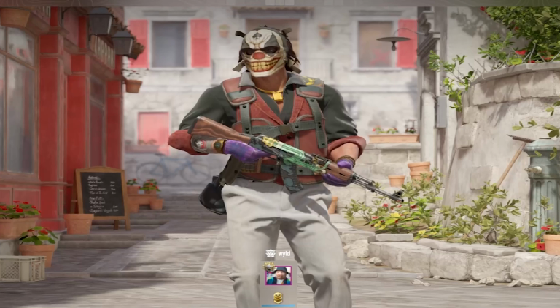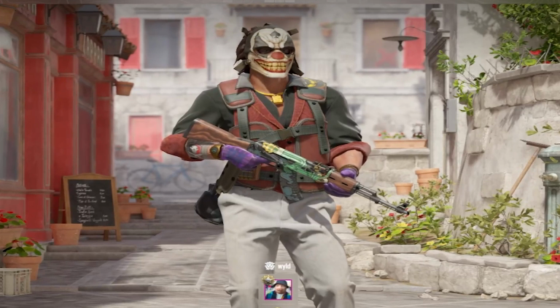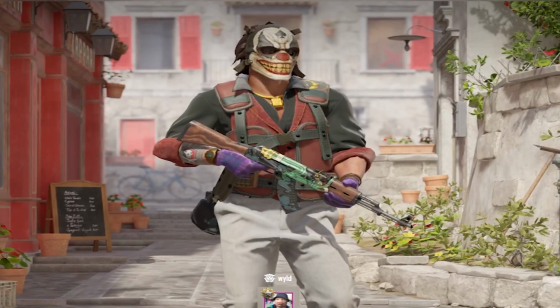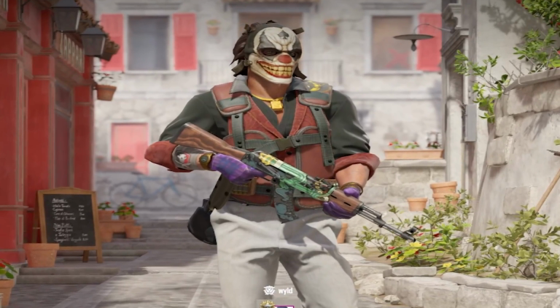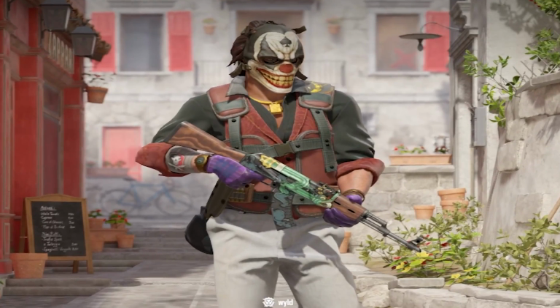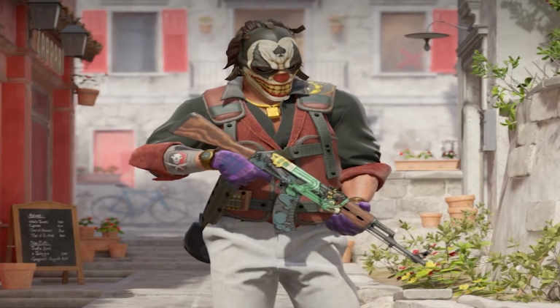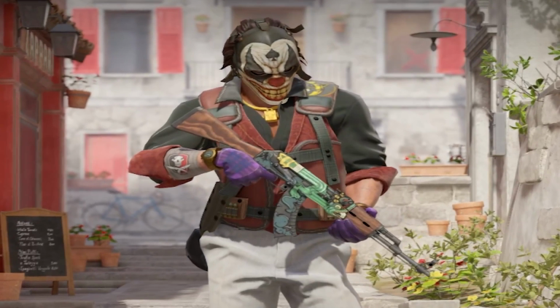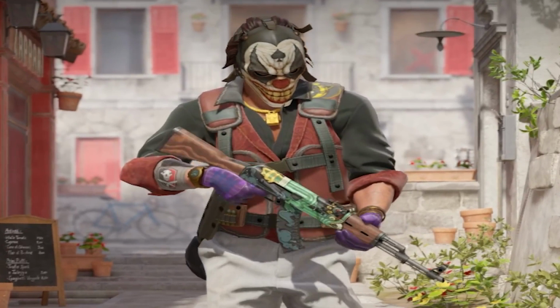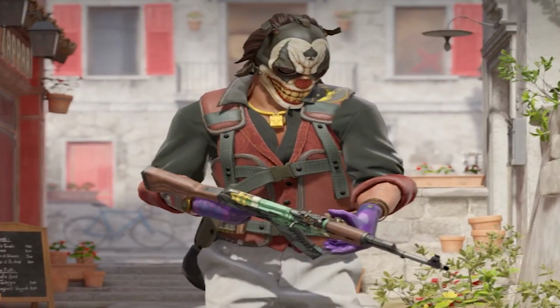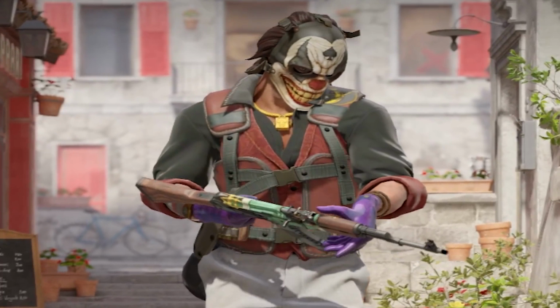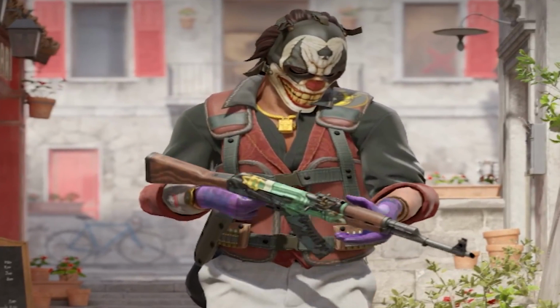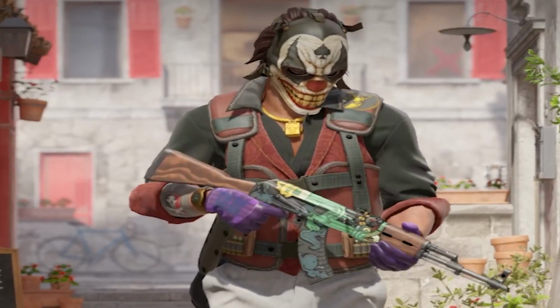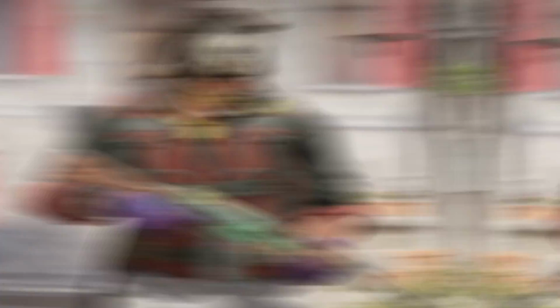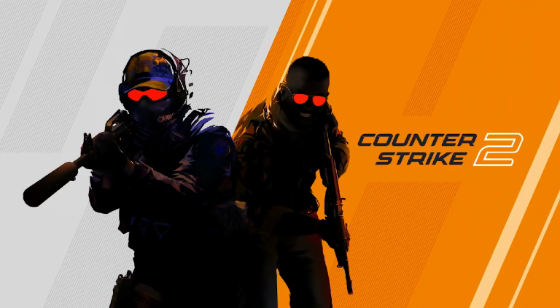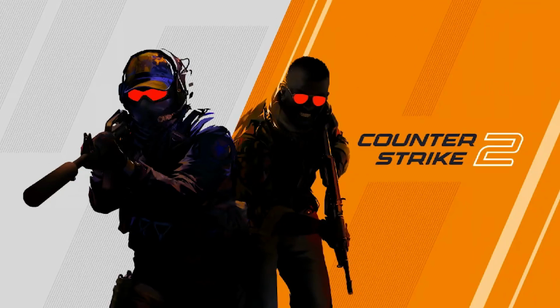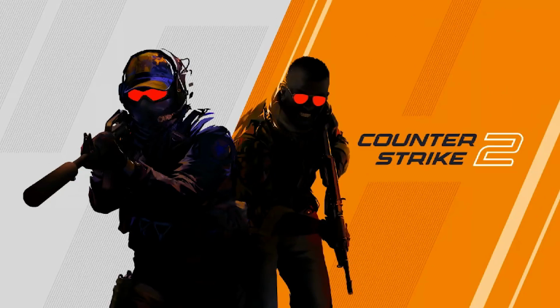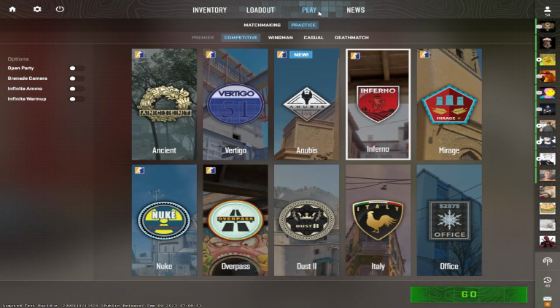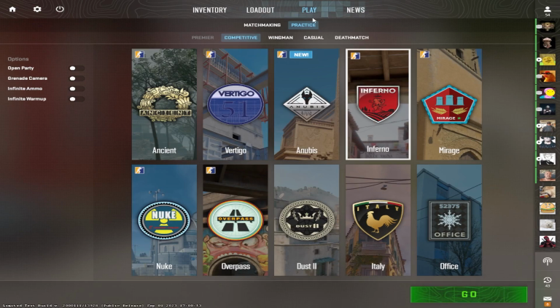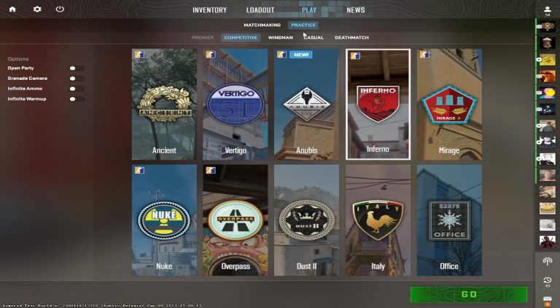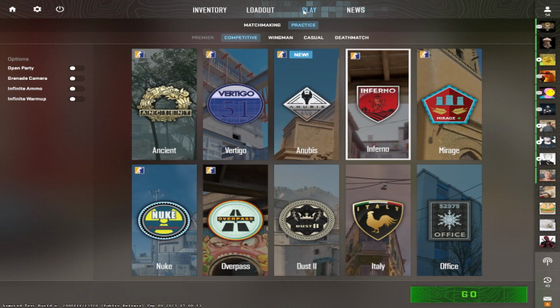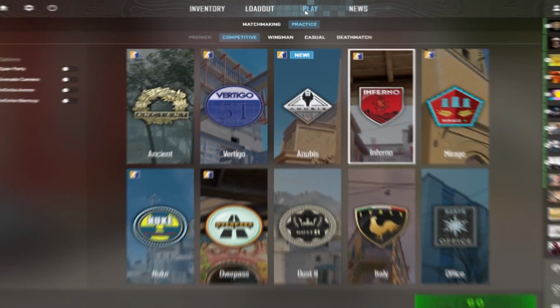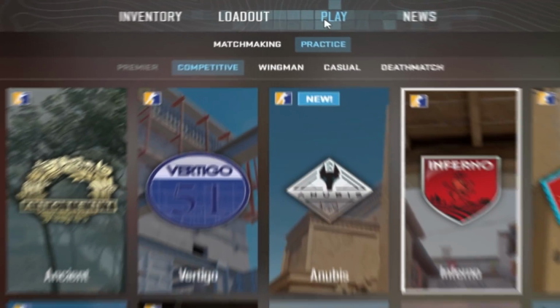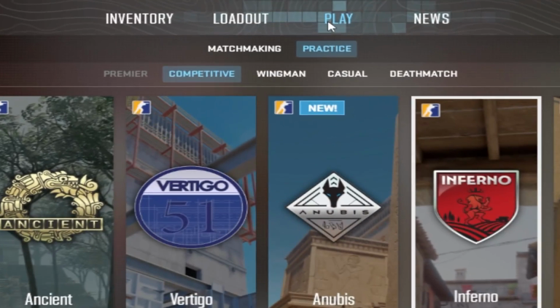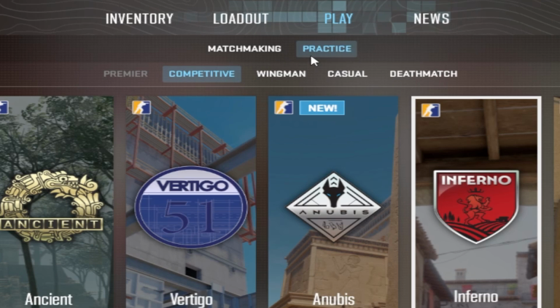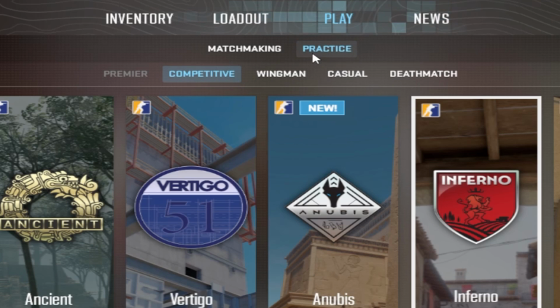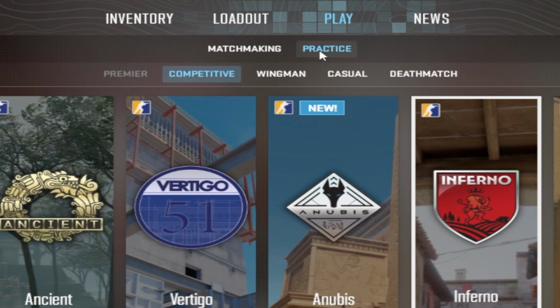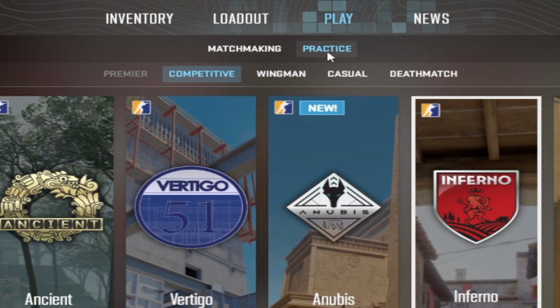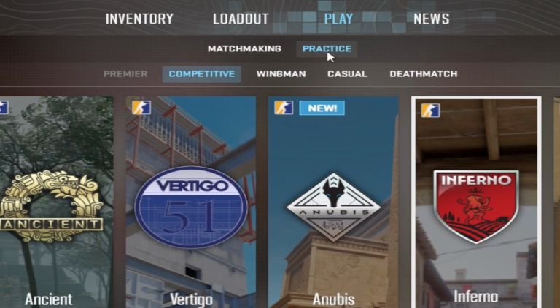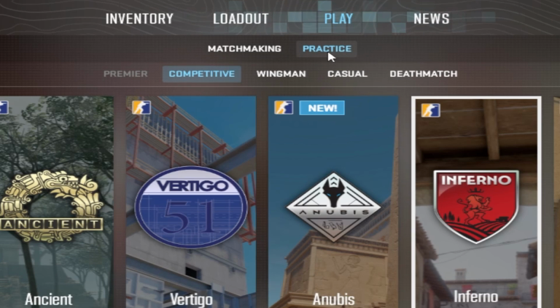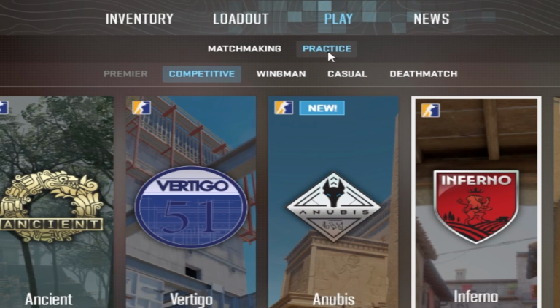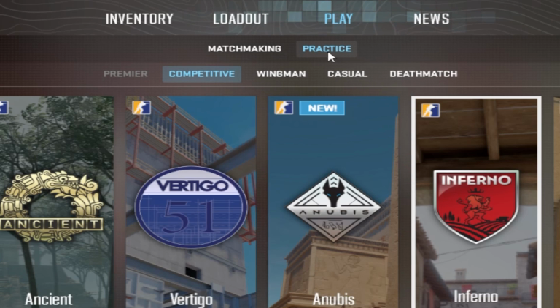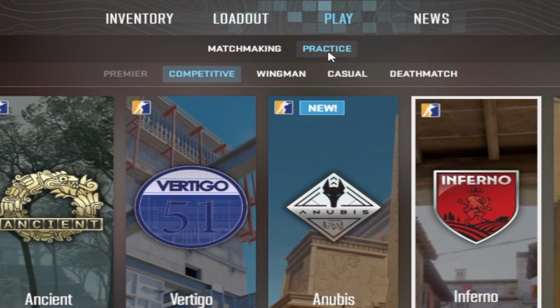This is just a quick video on how to set up a practice server on CS2. When you click on play, as you can see, there is this practice mode.